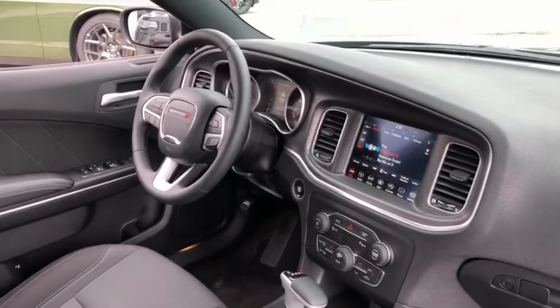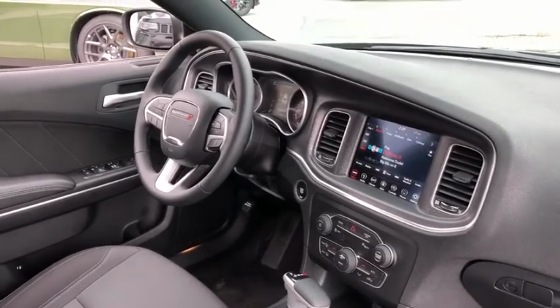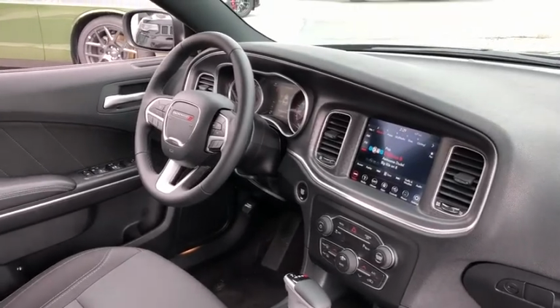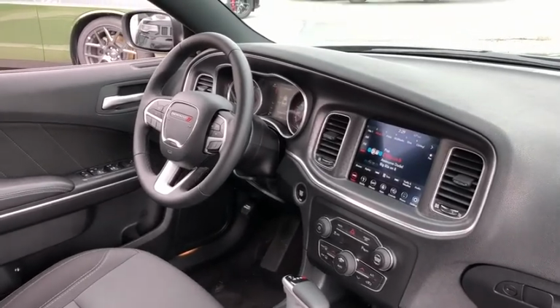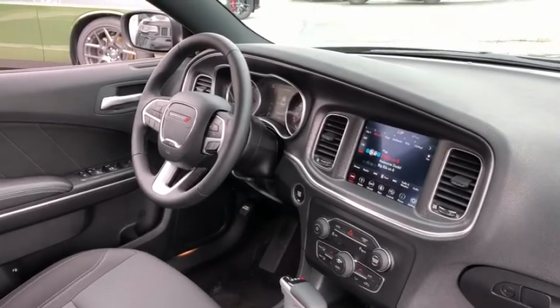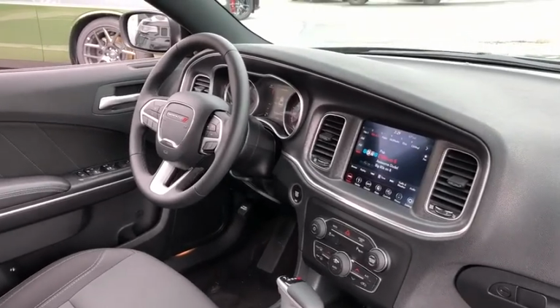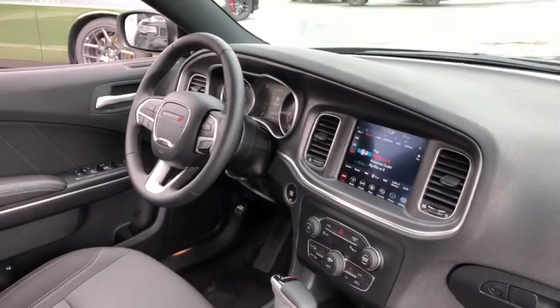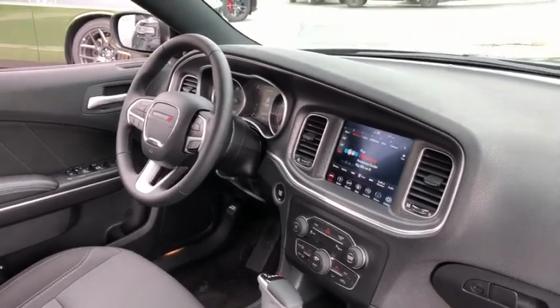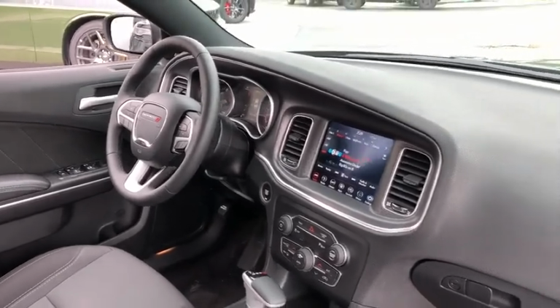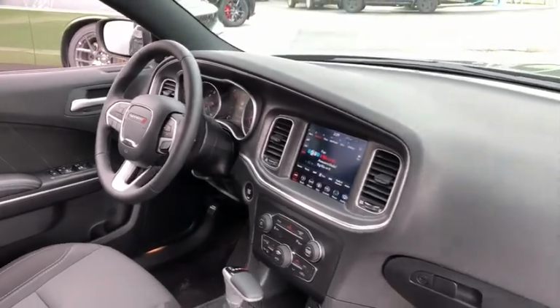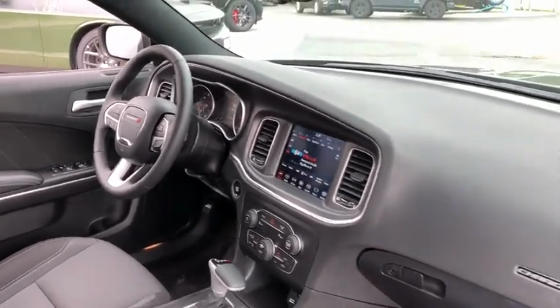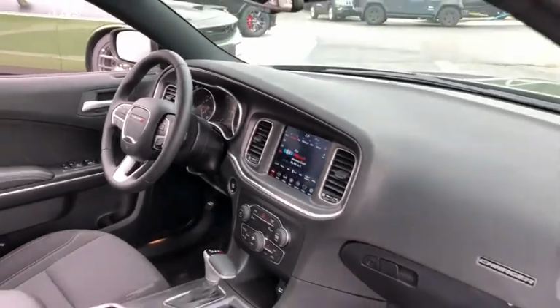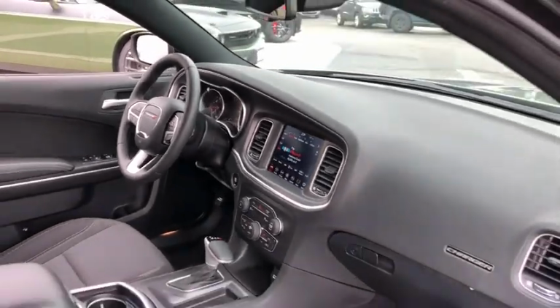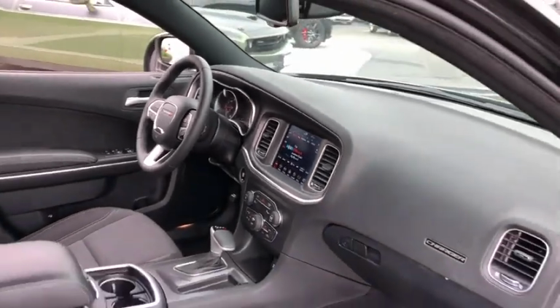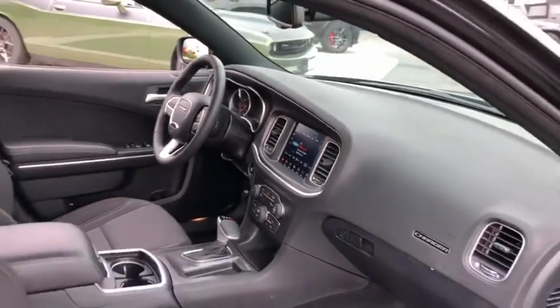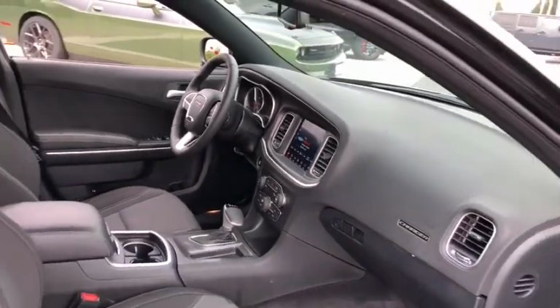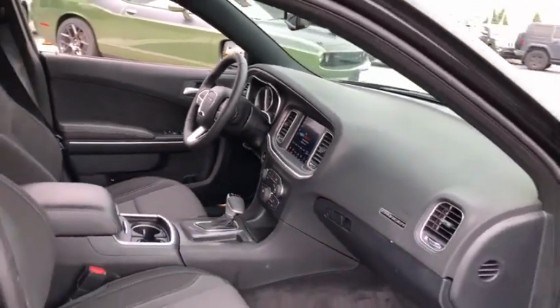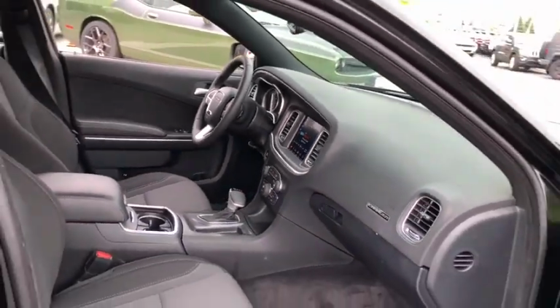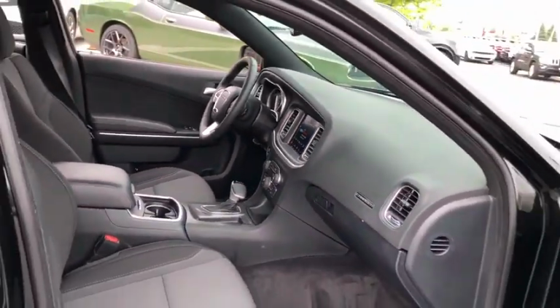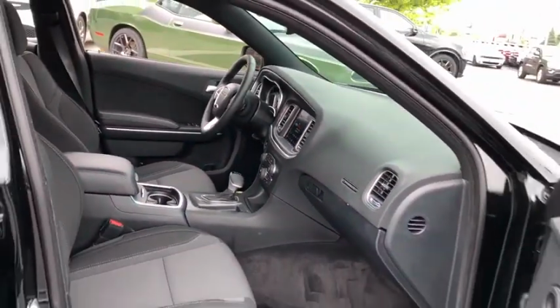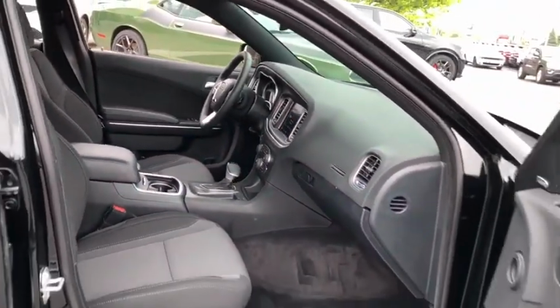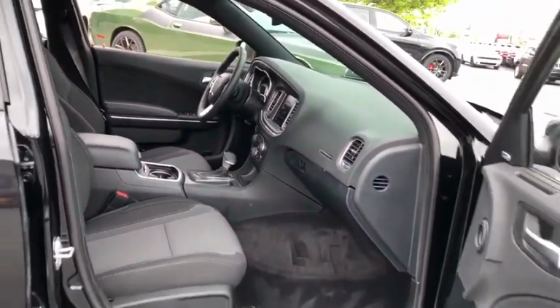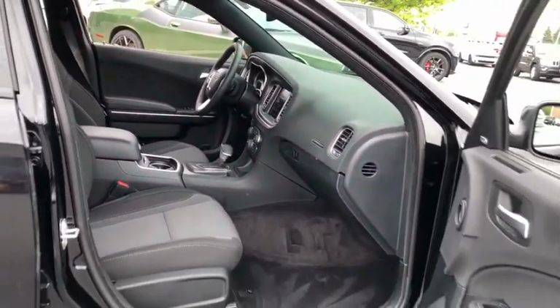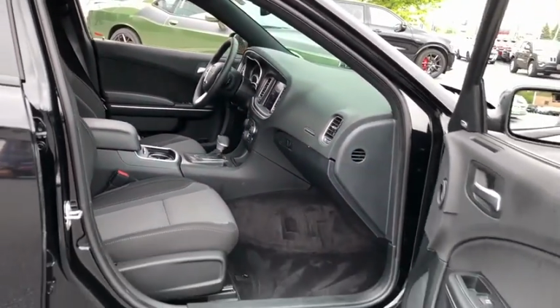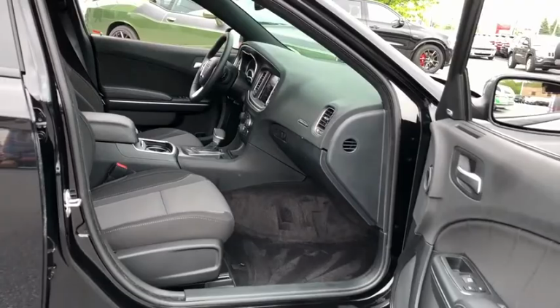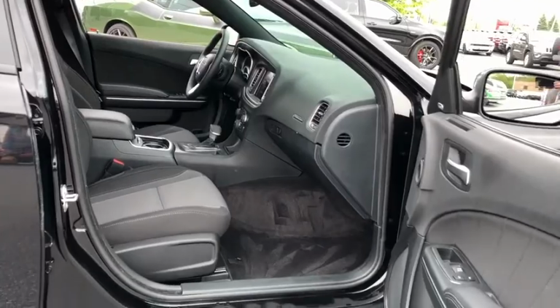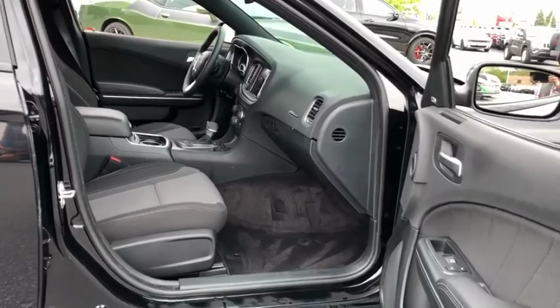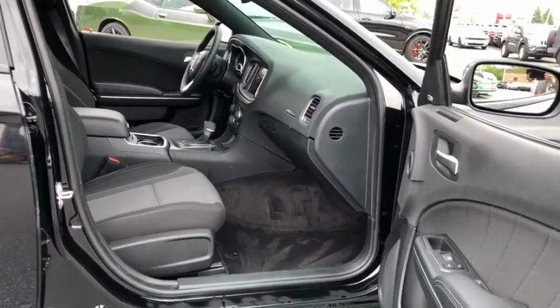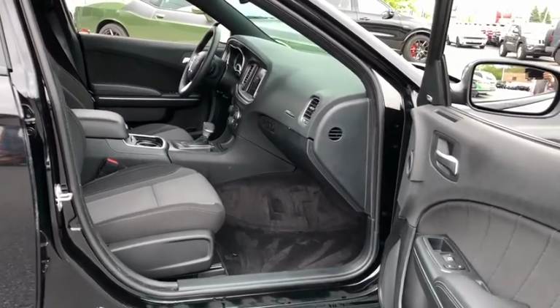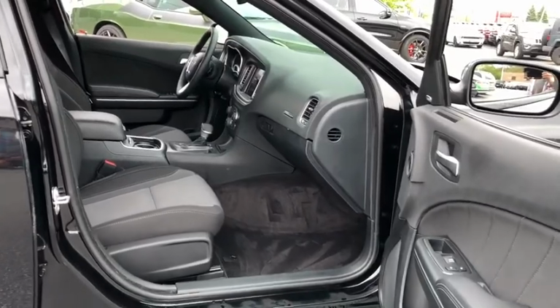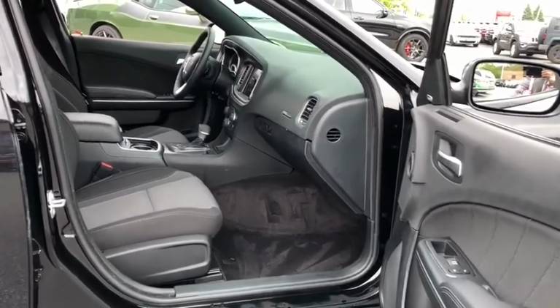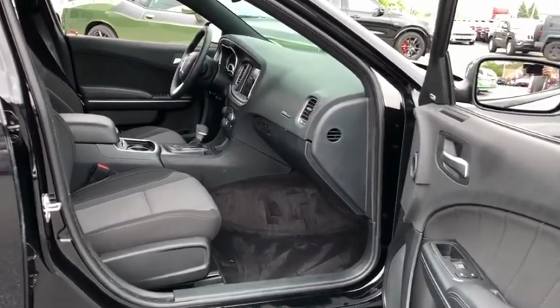Power windows, airbags, tachometer, heated passenger seat, head-up display, privacy glass.